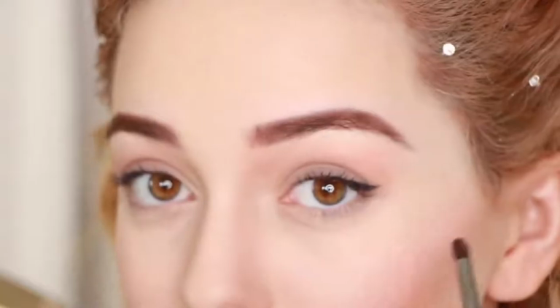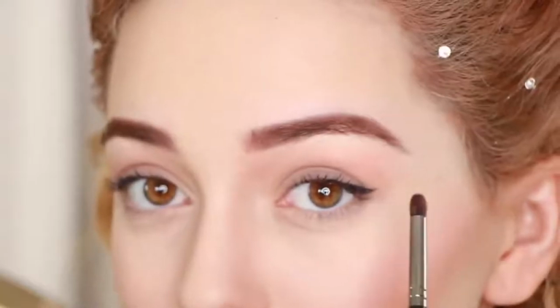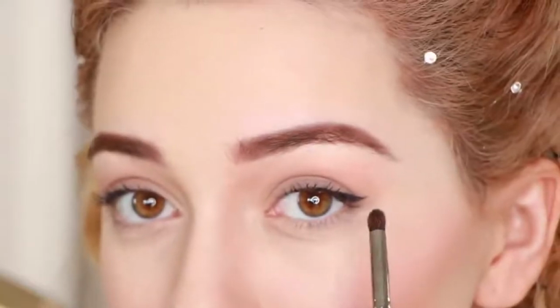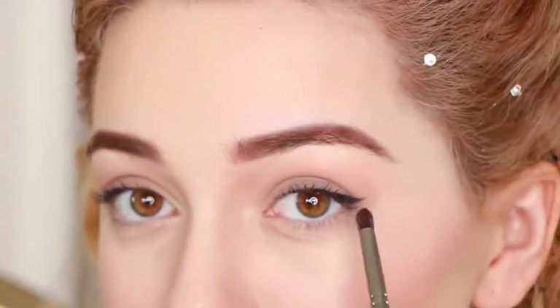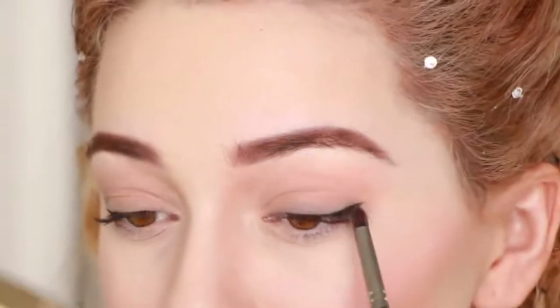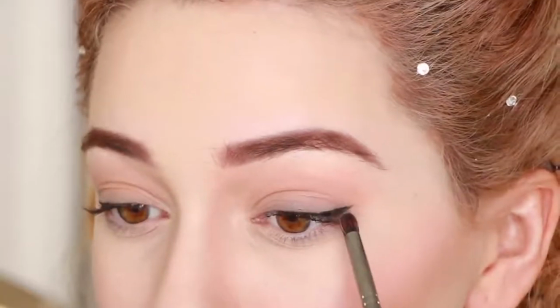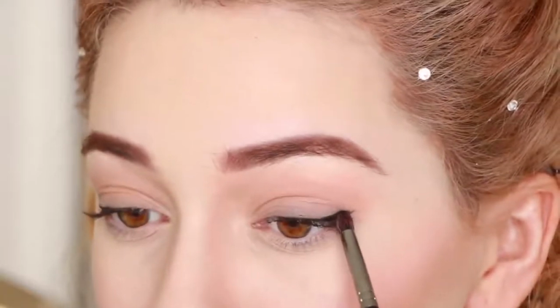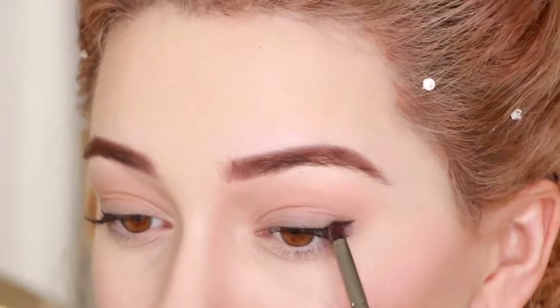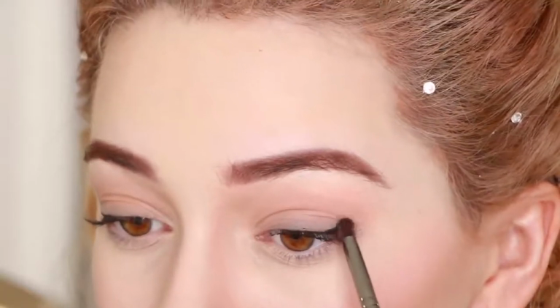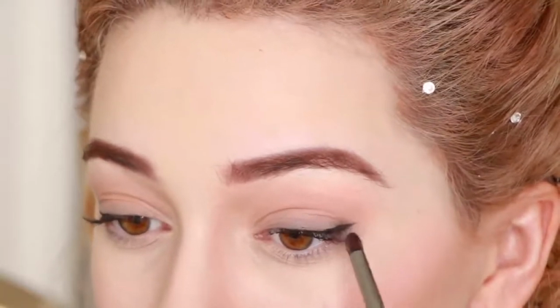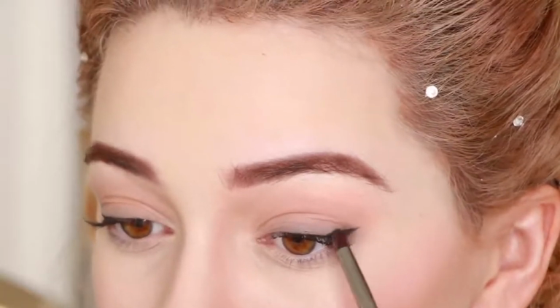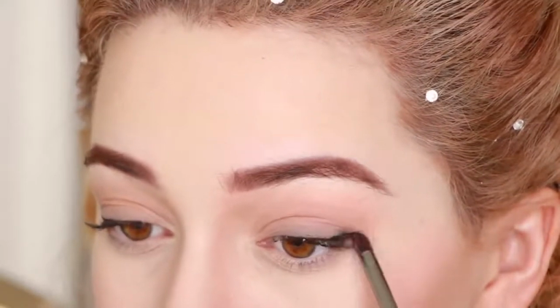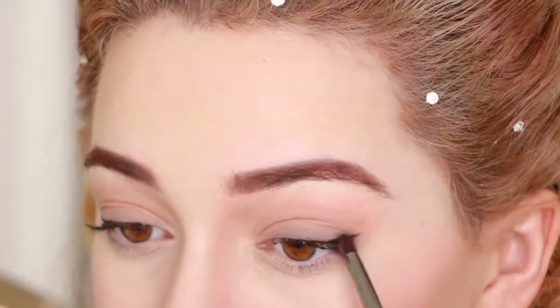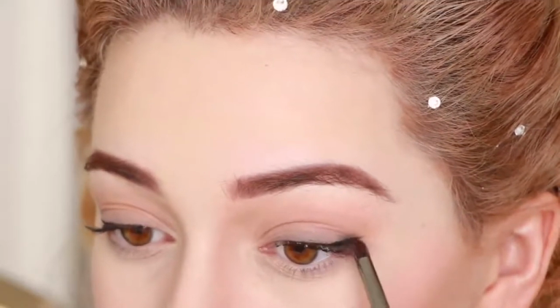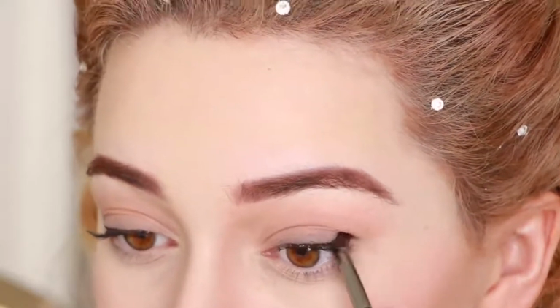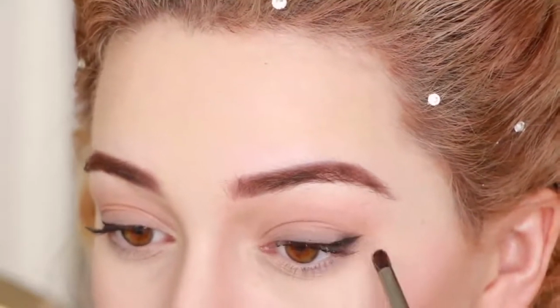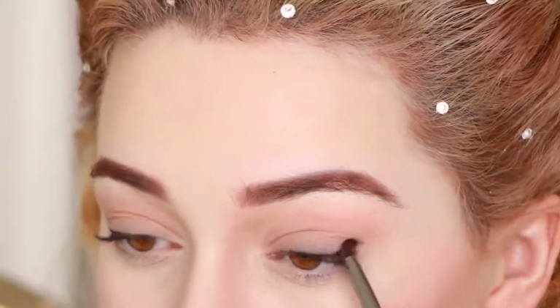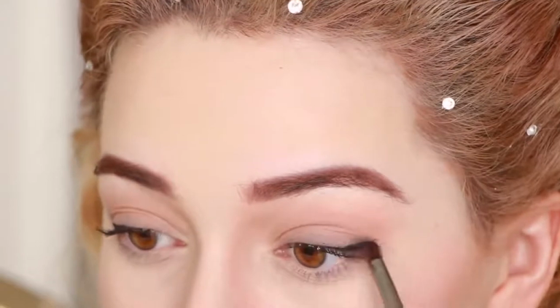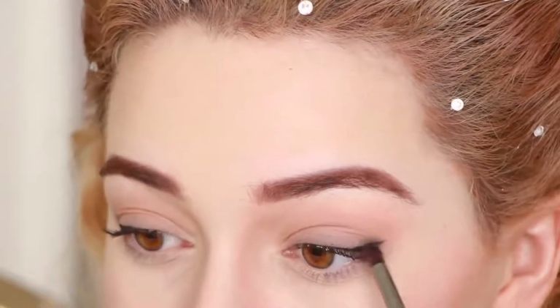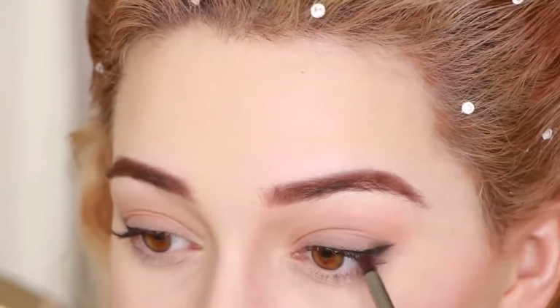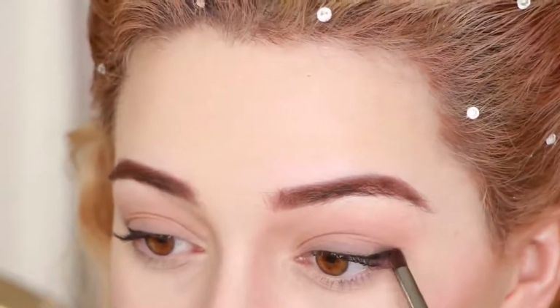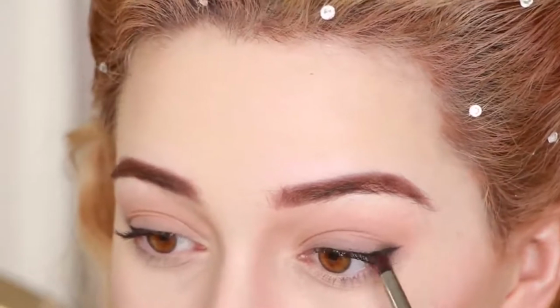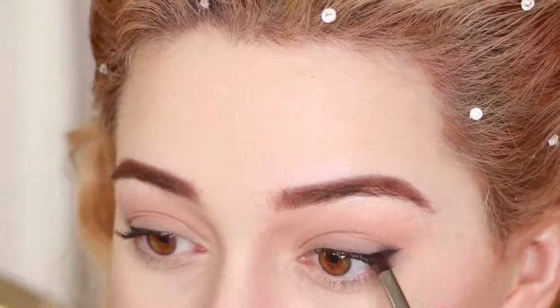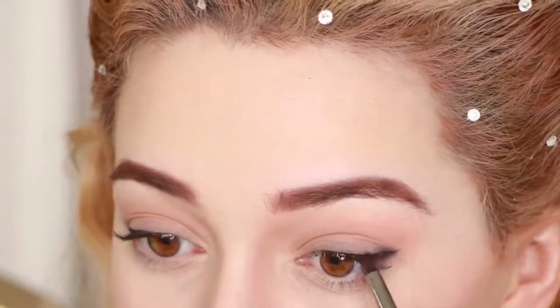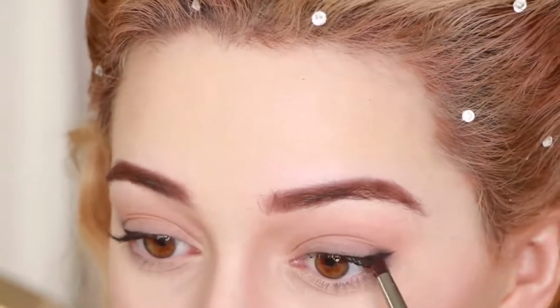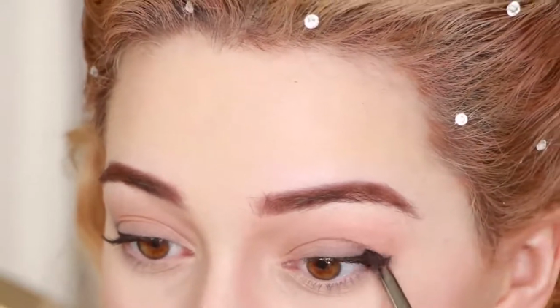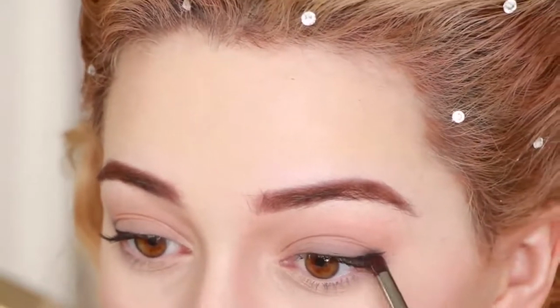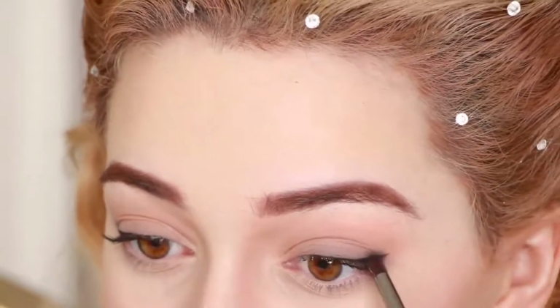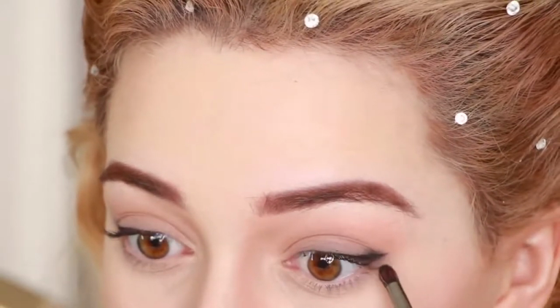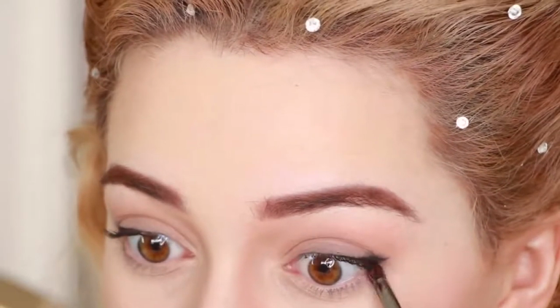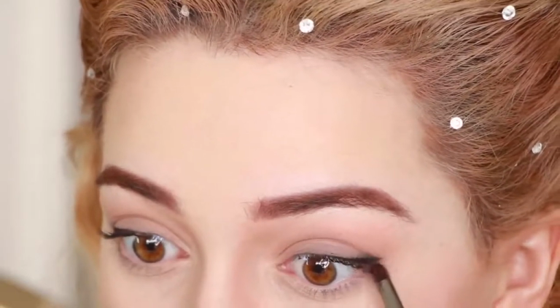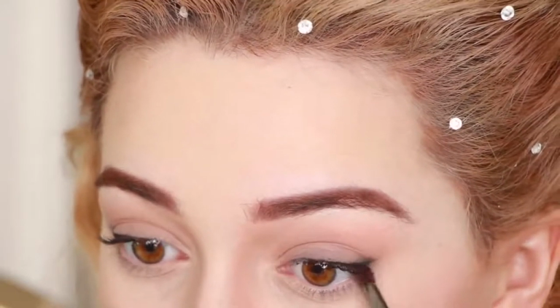And finally, you want to smudge the outer corner of your eye upwards to give the appearance that your eyes swoop up like Lily's, without the use of heavy eyeliner.